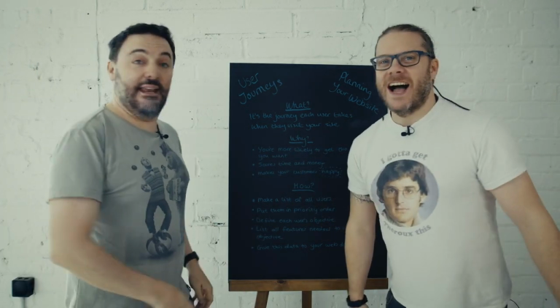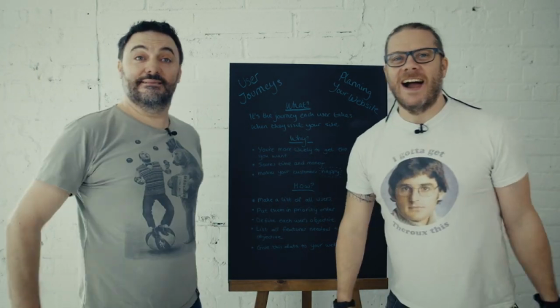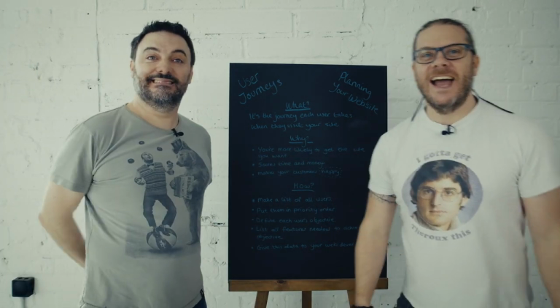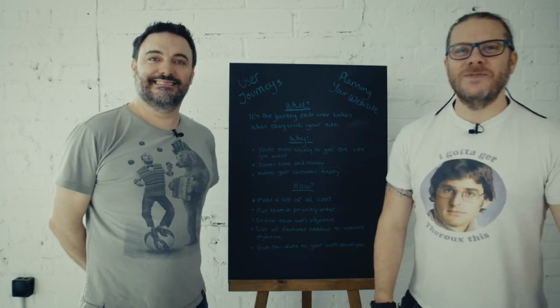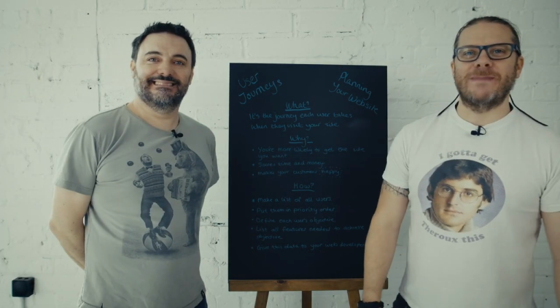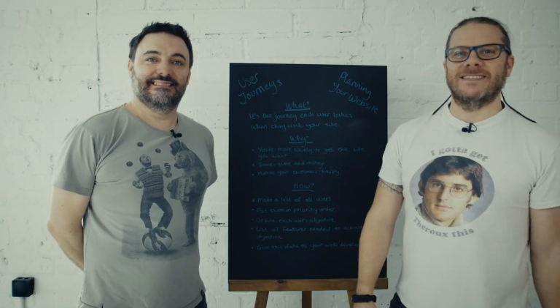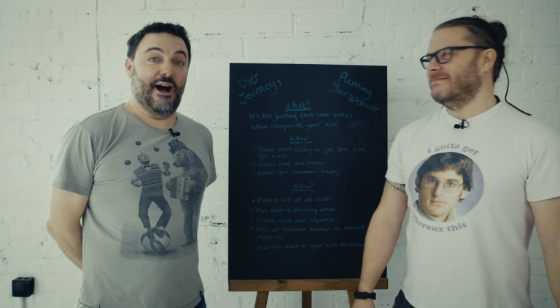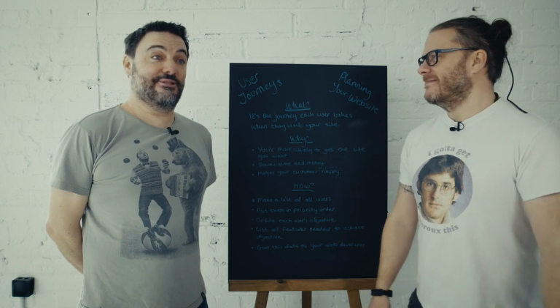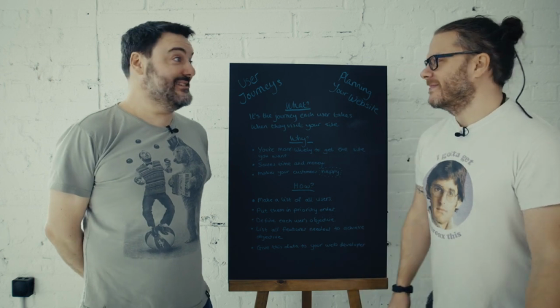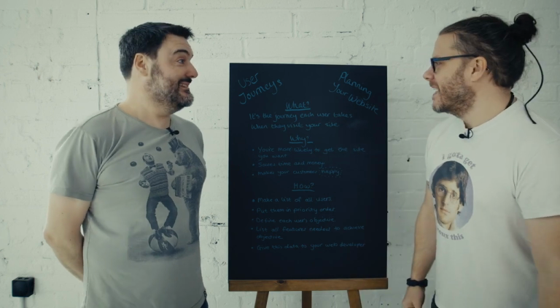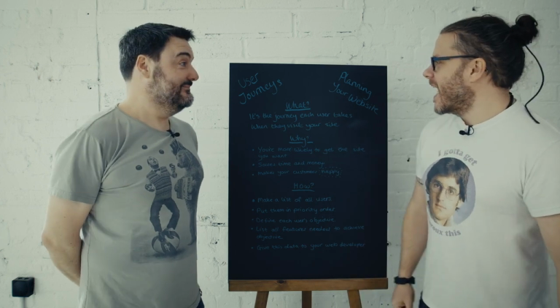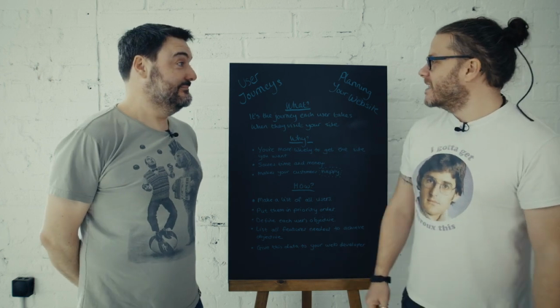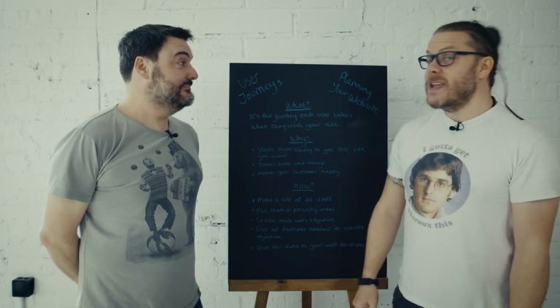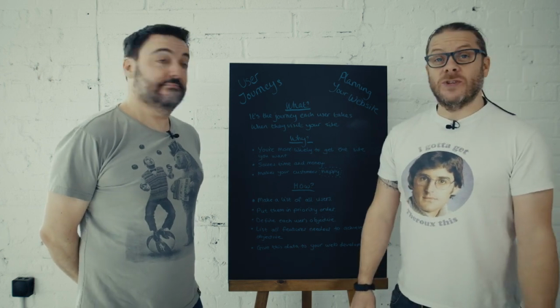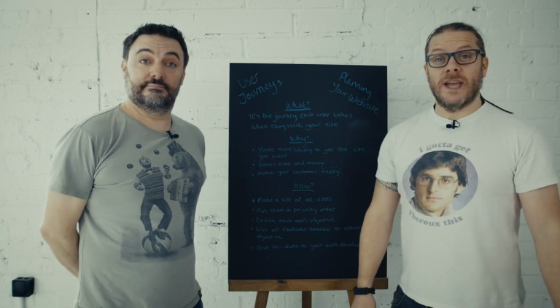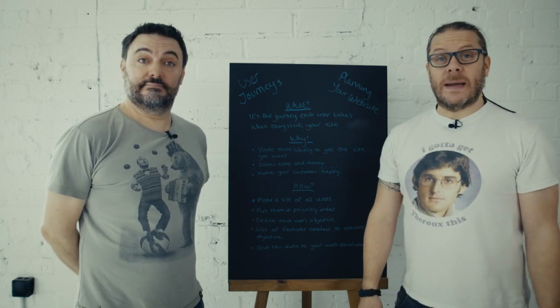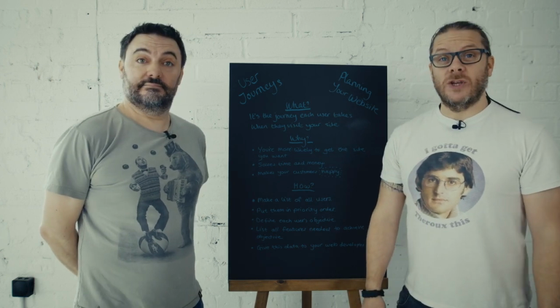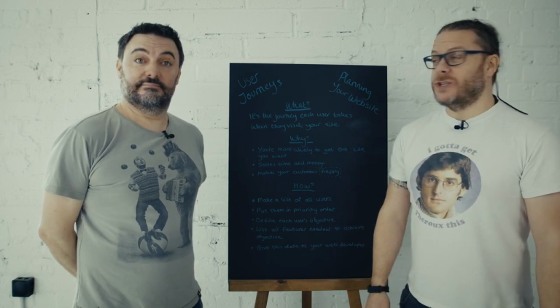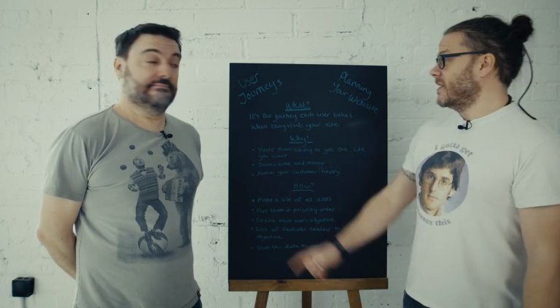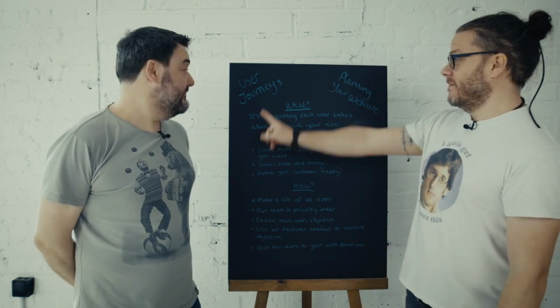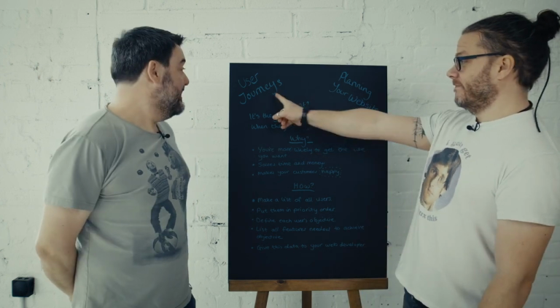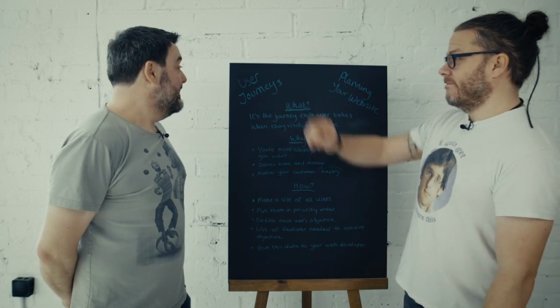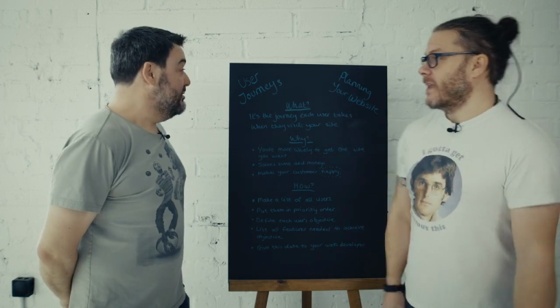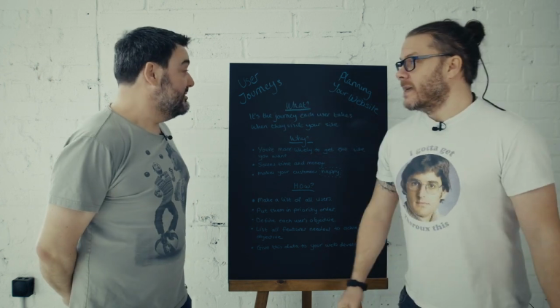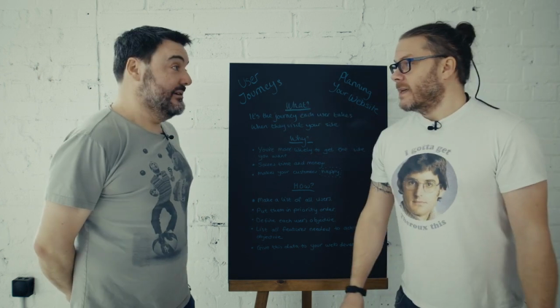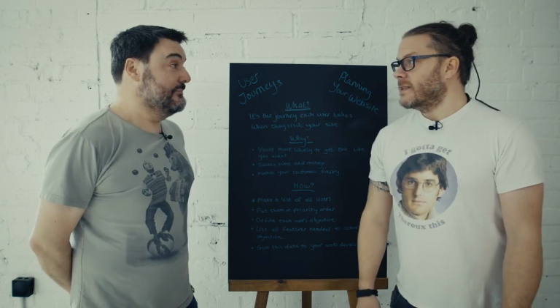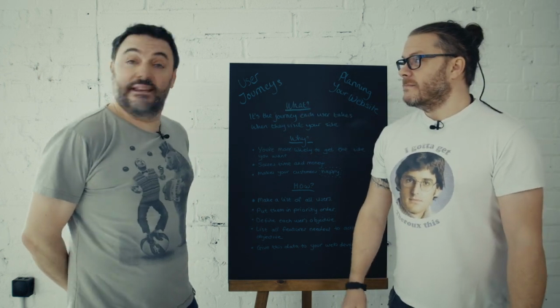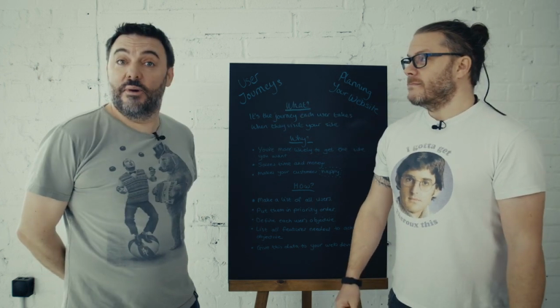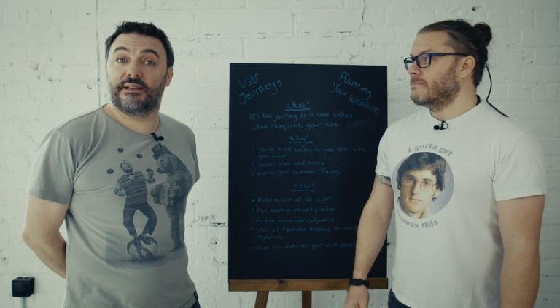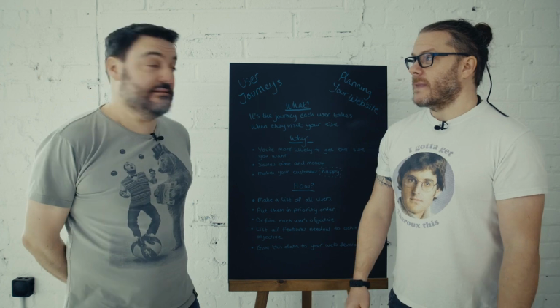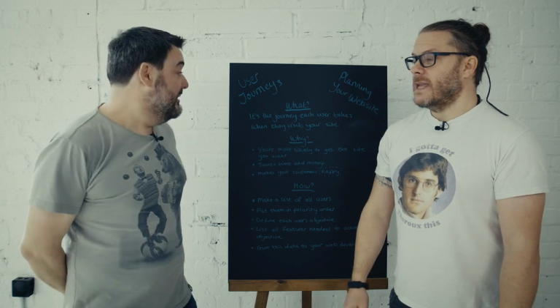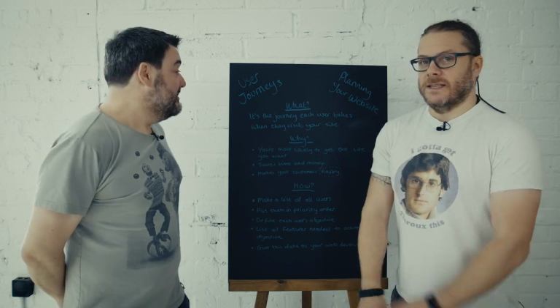Hello. Hello, I'm Matt. I'm Chris. And today we're talking about user journeys. User journeys? I'm planning your website. Yes.